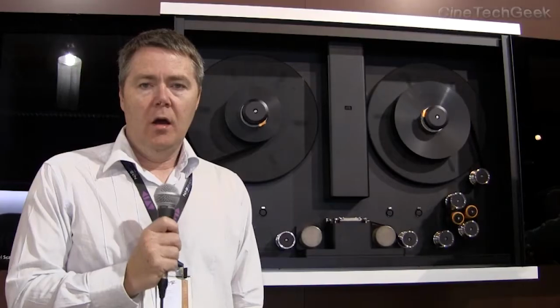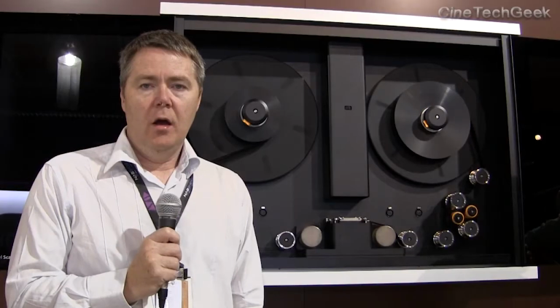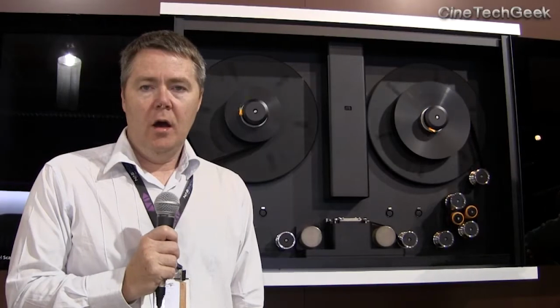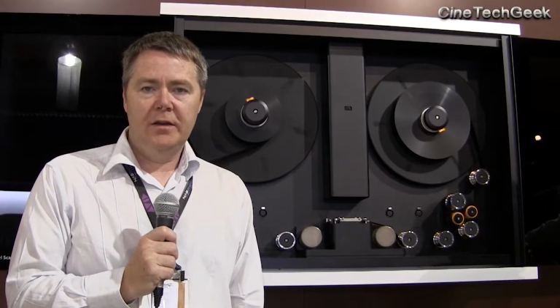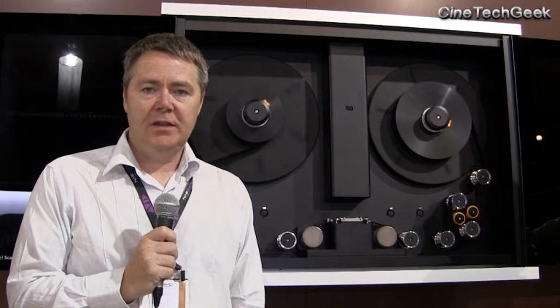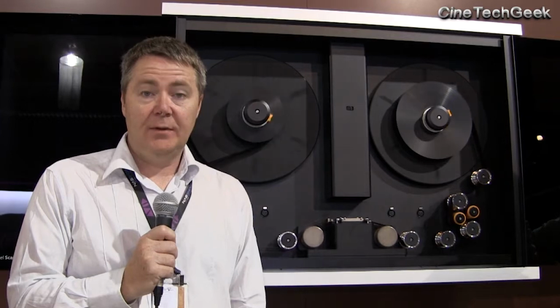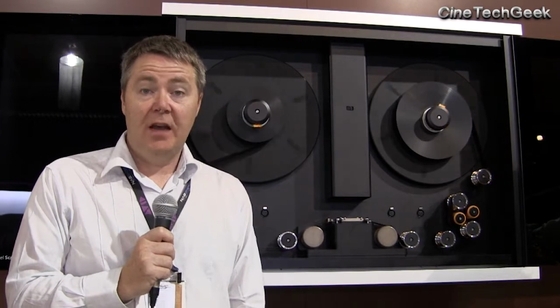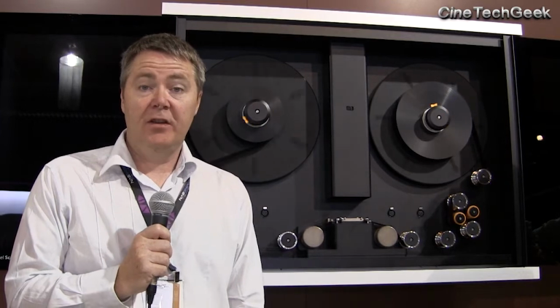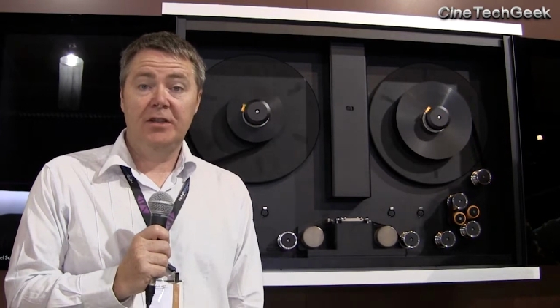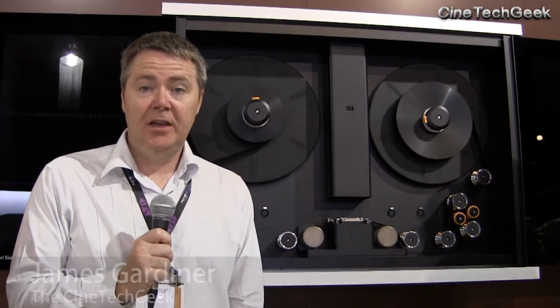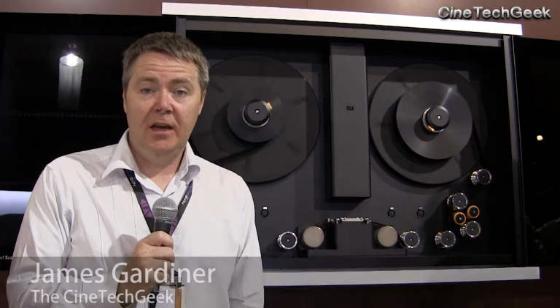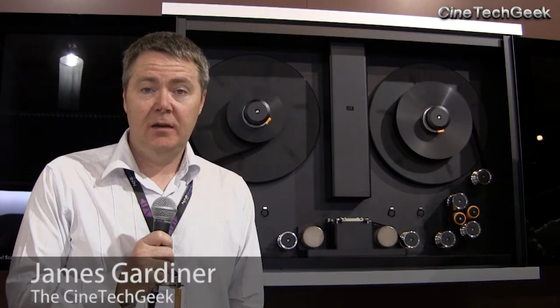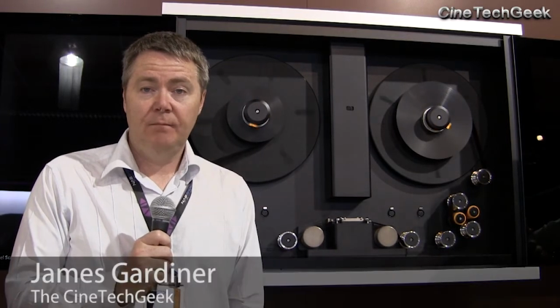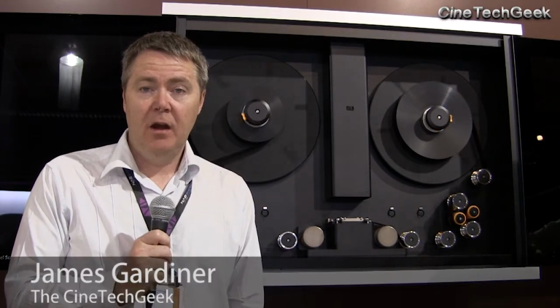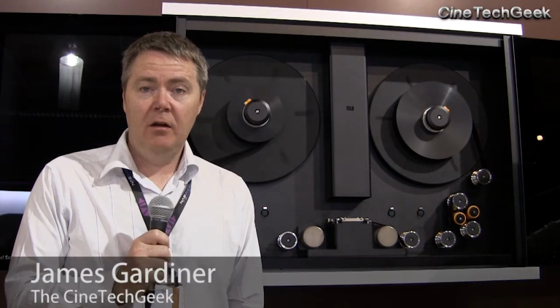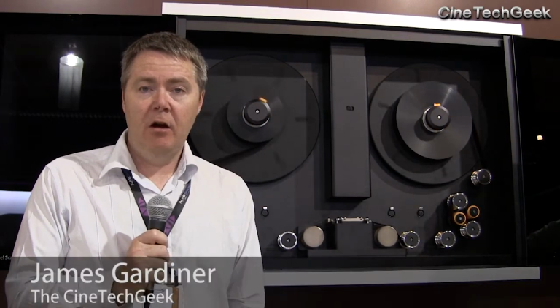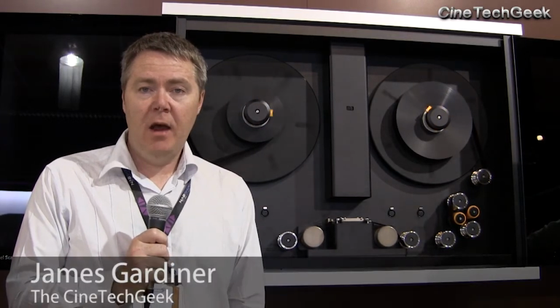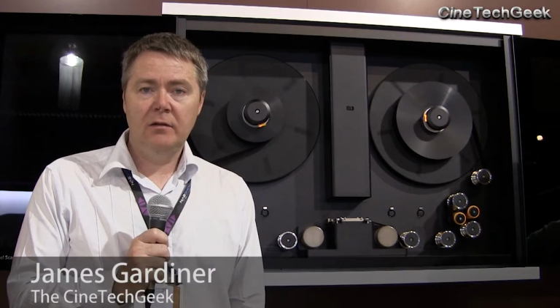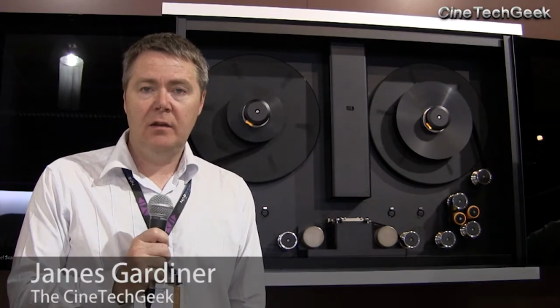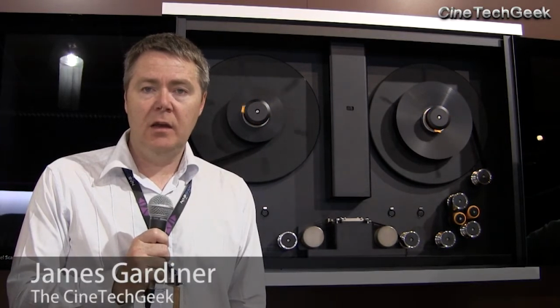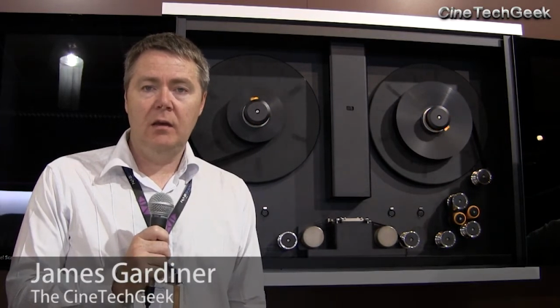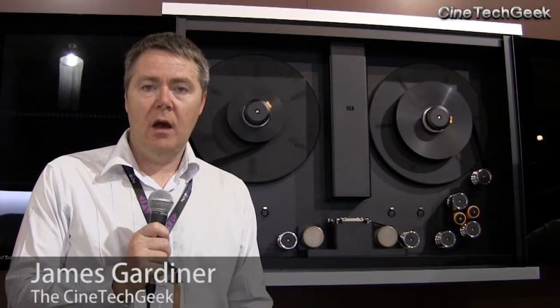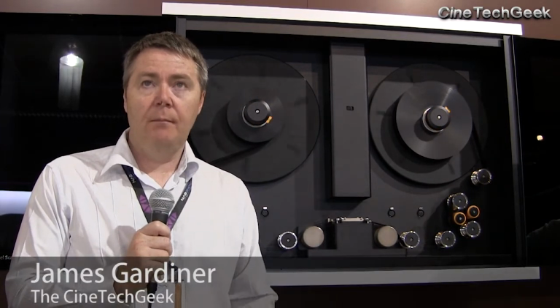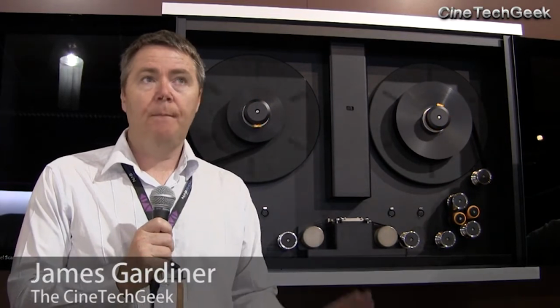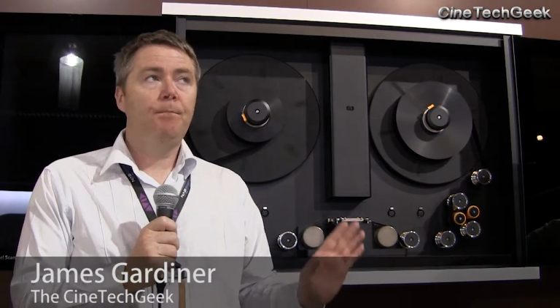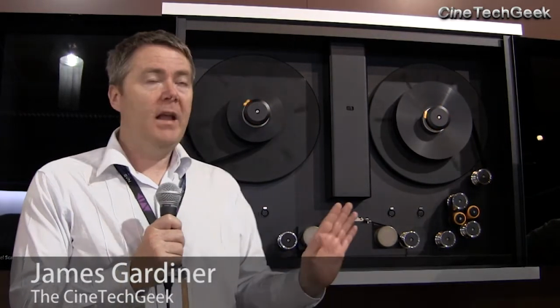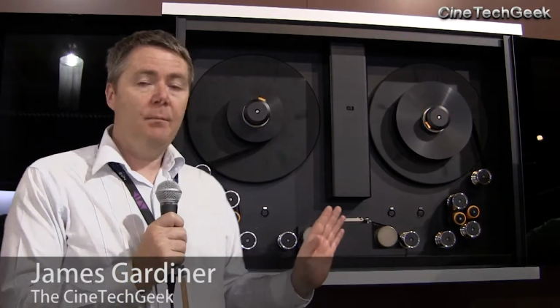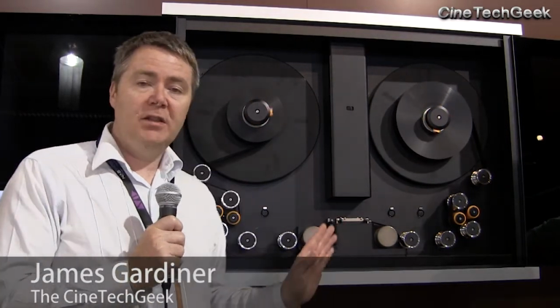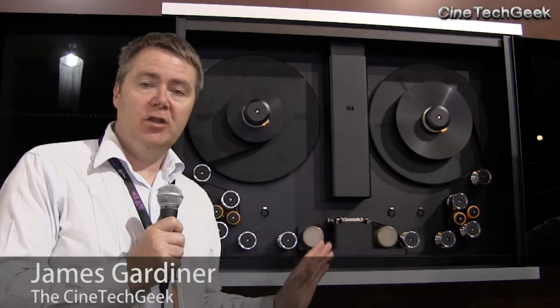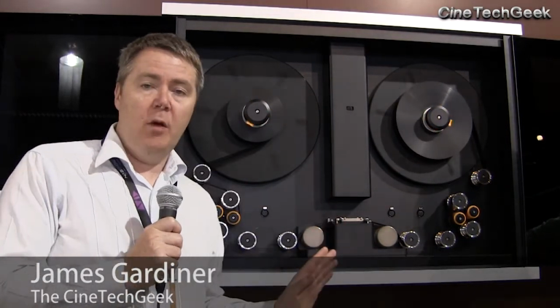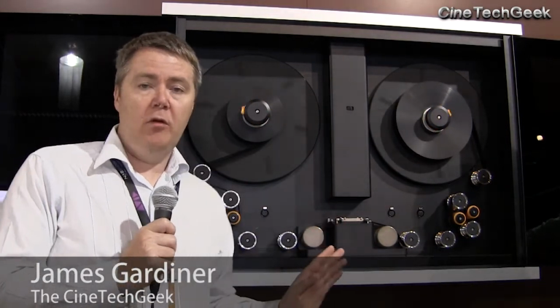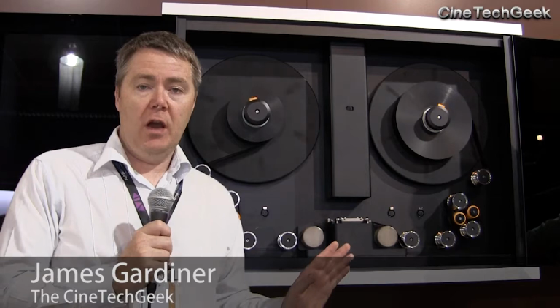Hi, this is James Gardner, the CineTech Geek, and I'm at the Blackmagic Design booth again.